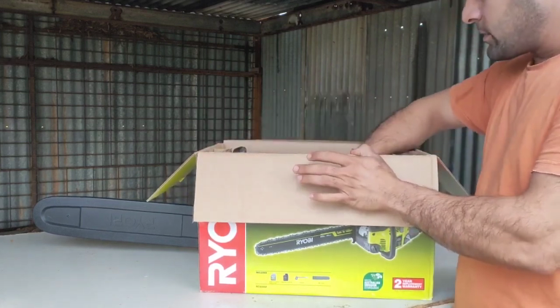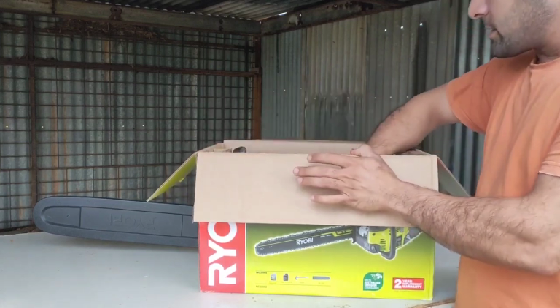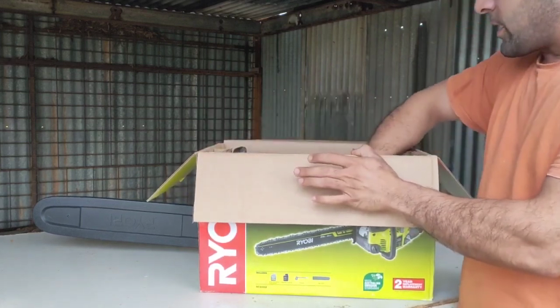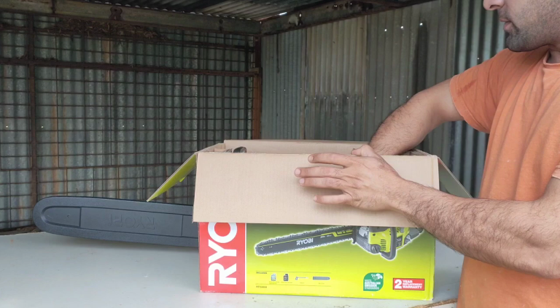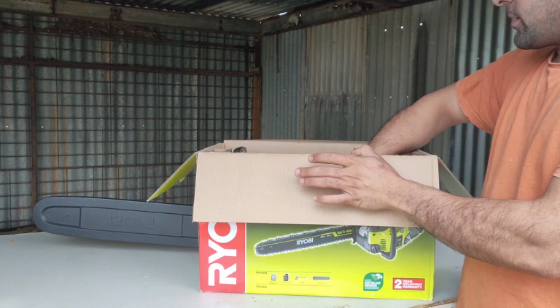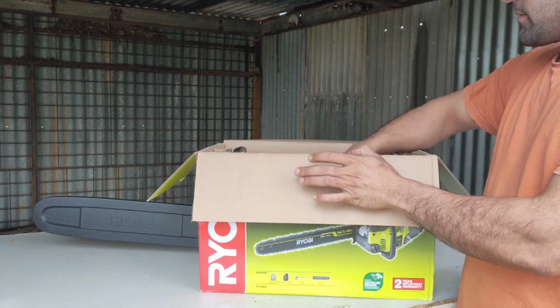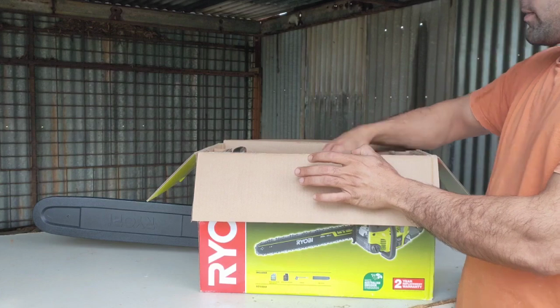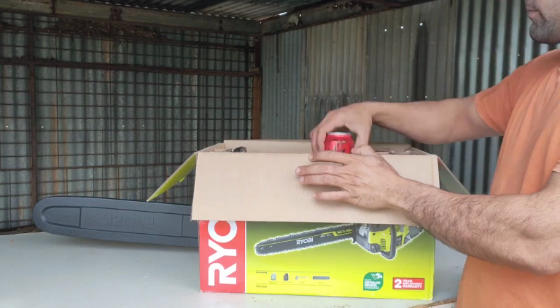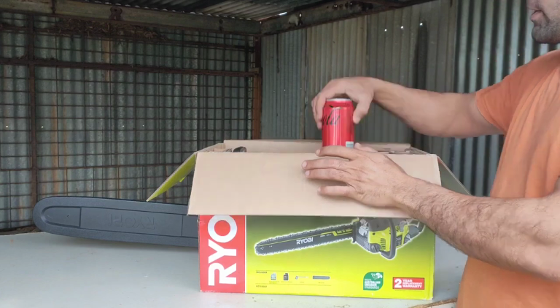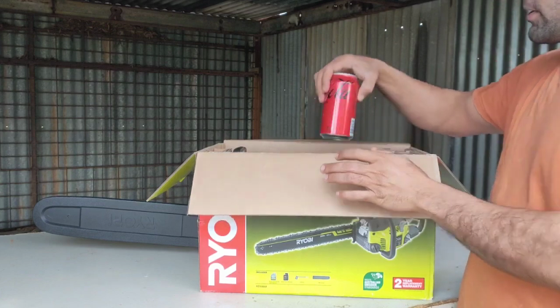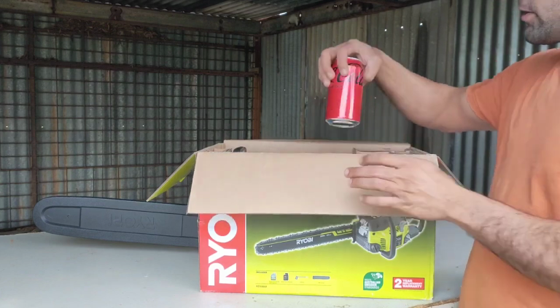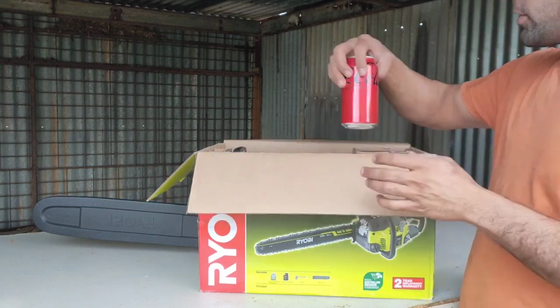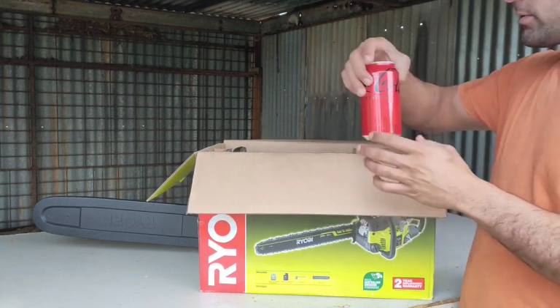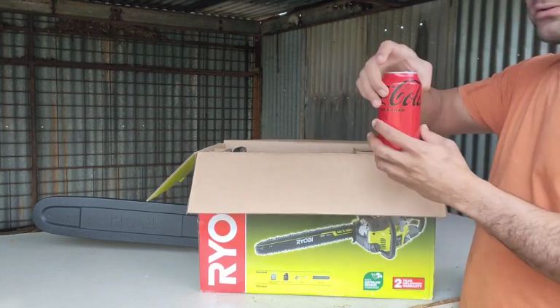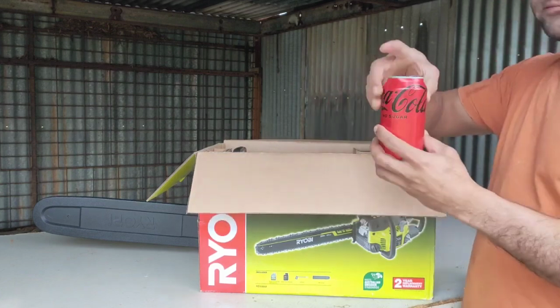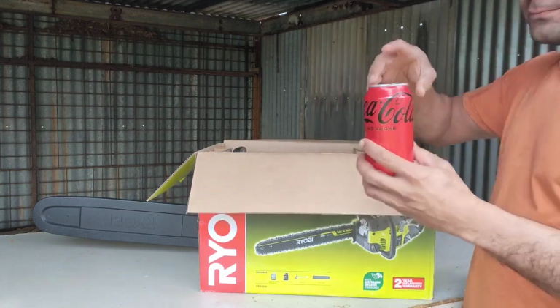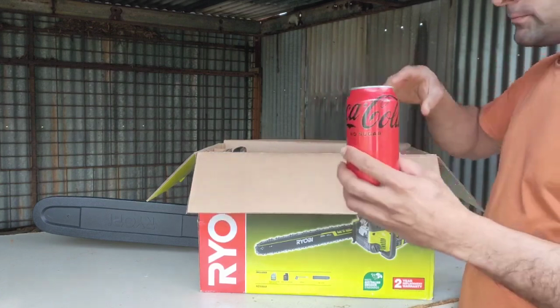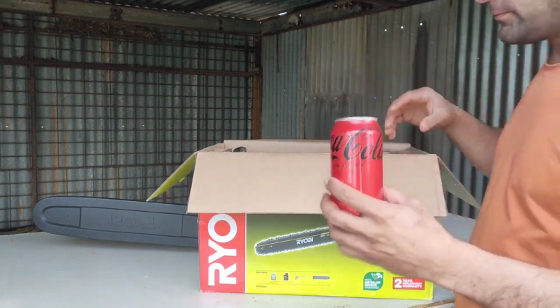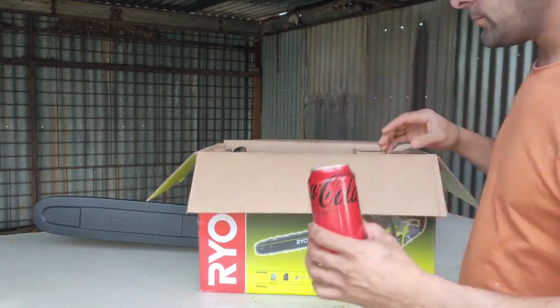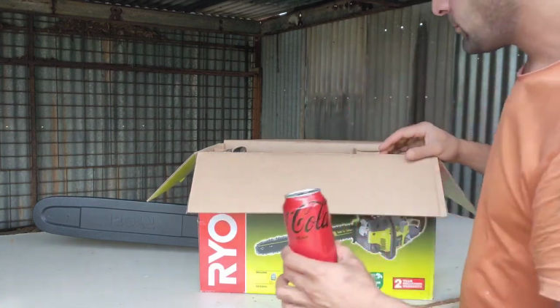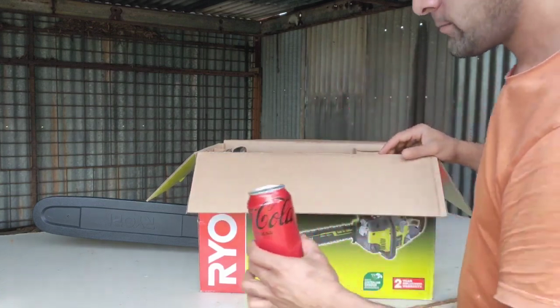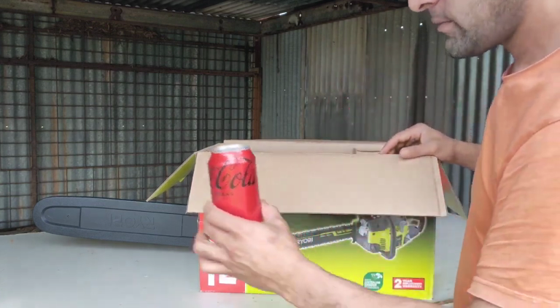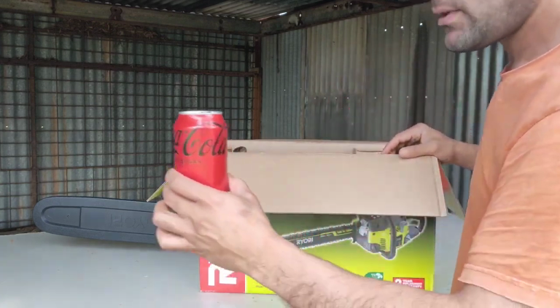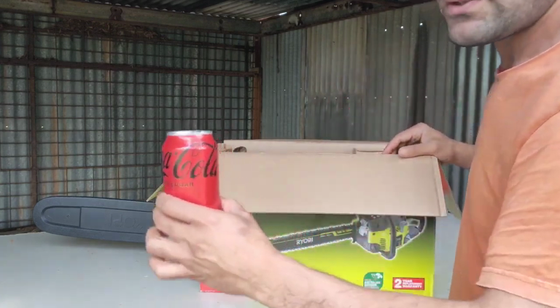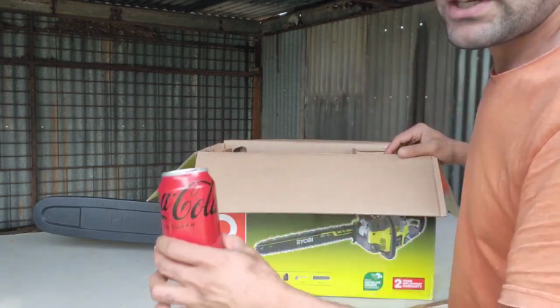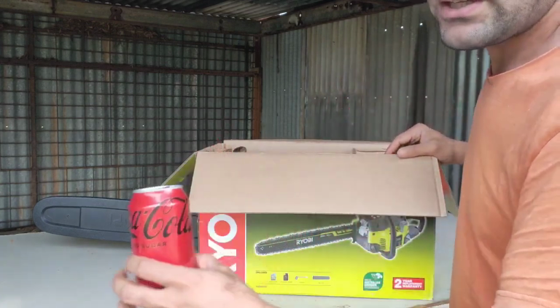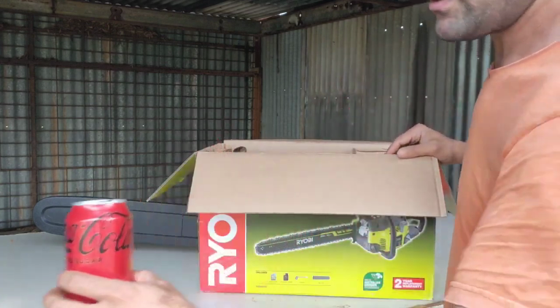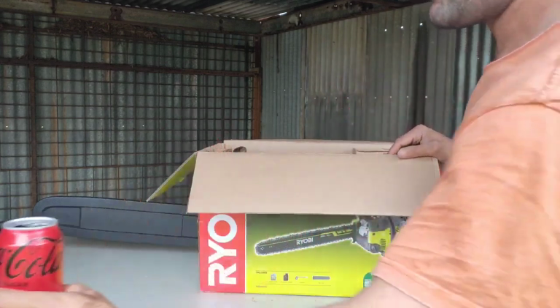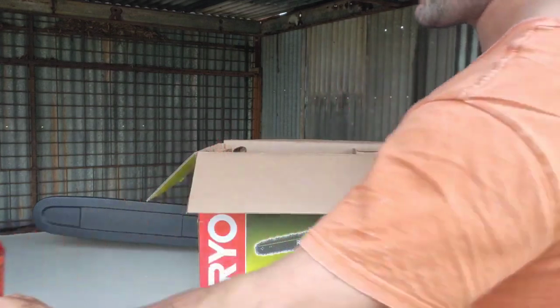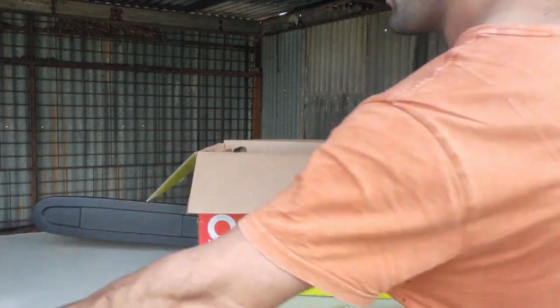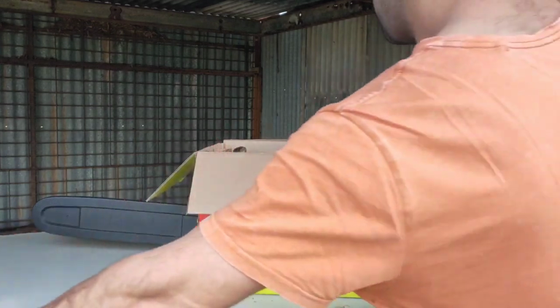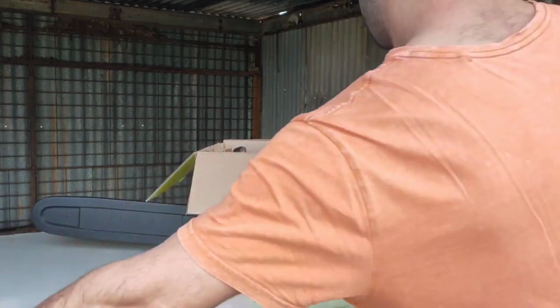So this is how it comes — with a Coke. I'm just kidding, I'll put it here myself.